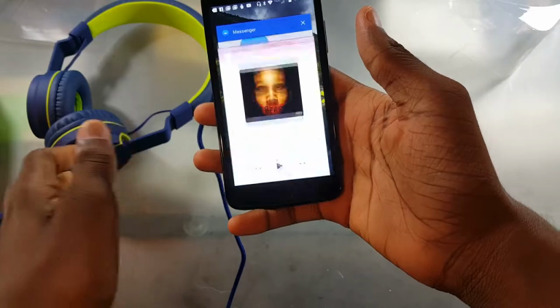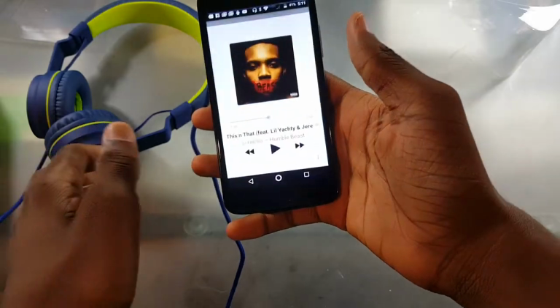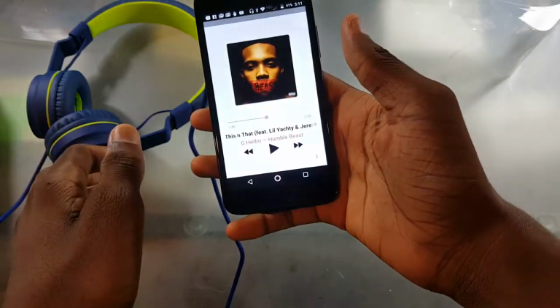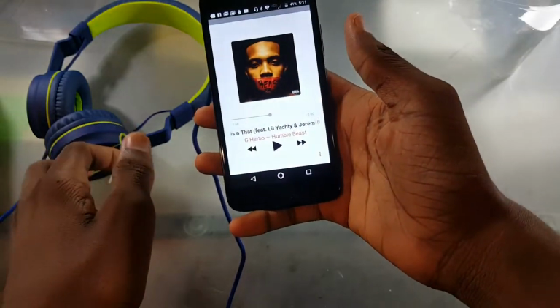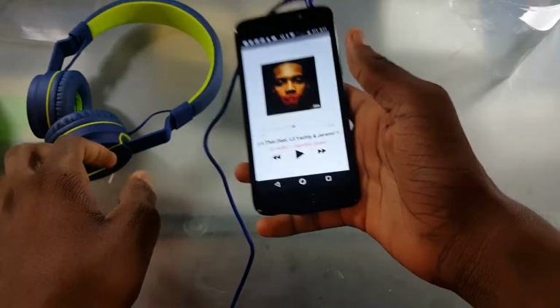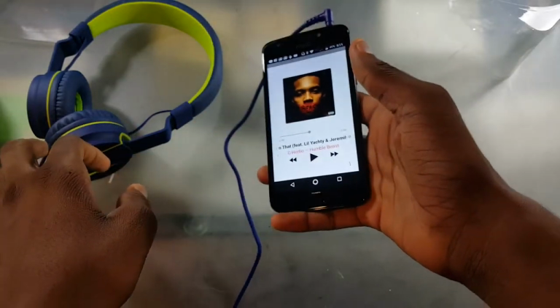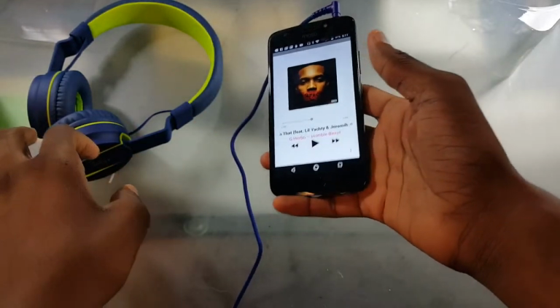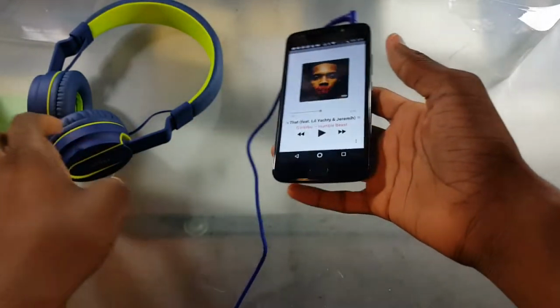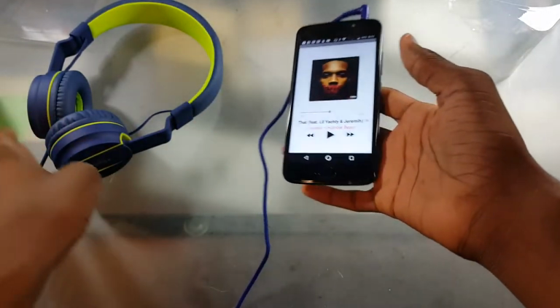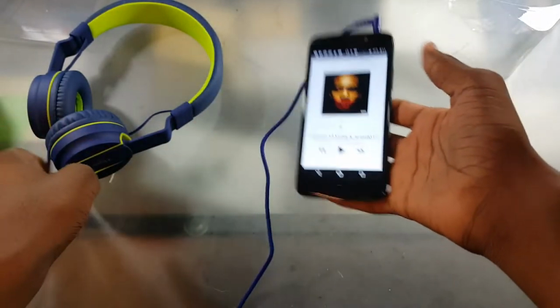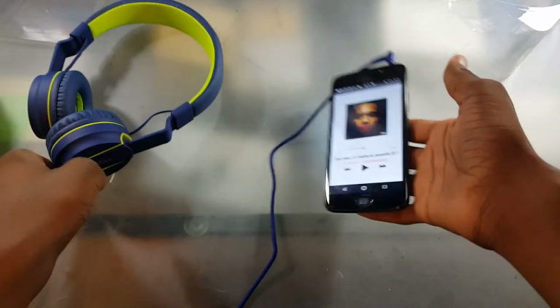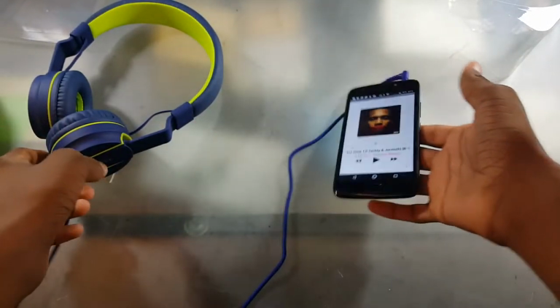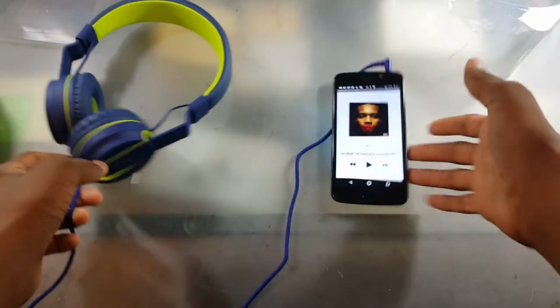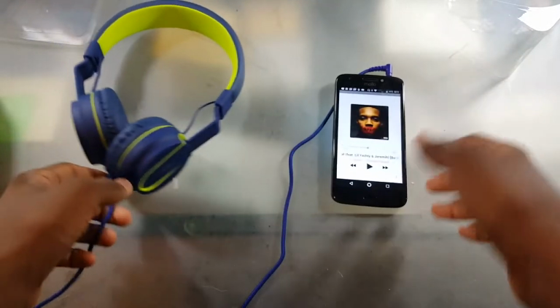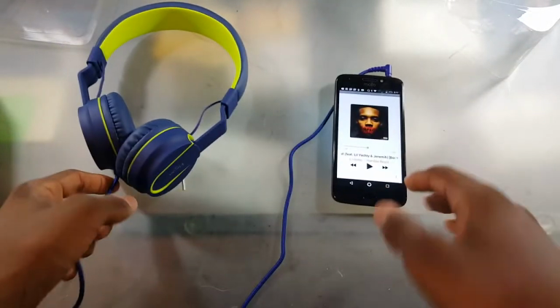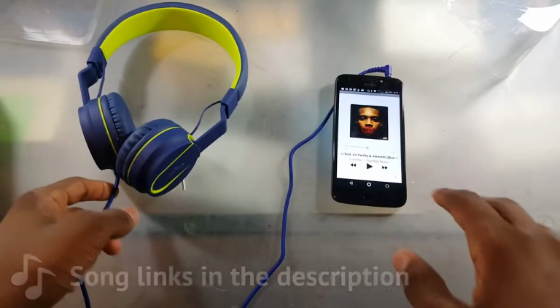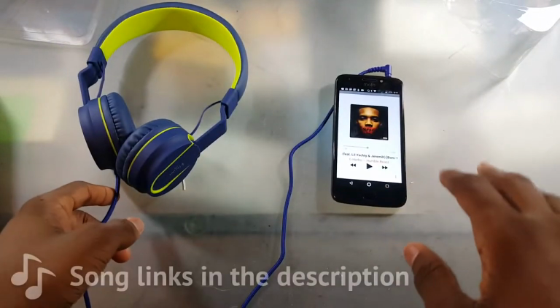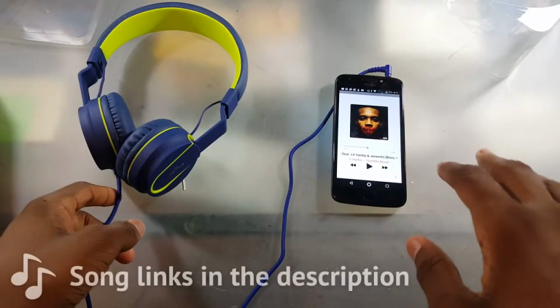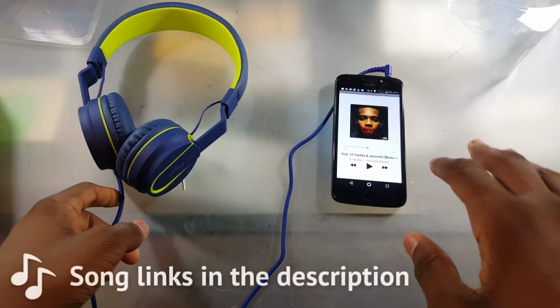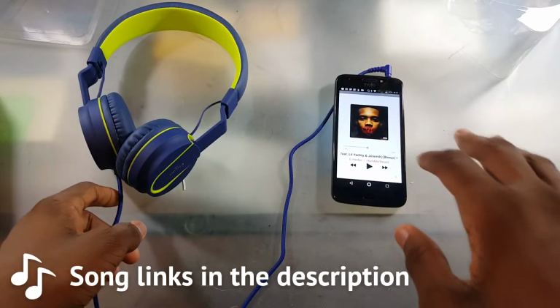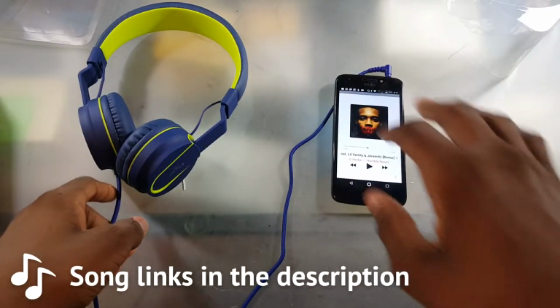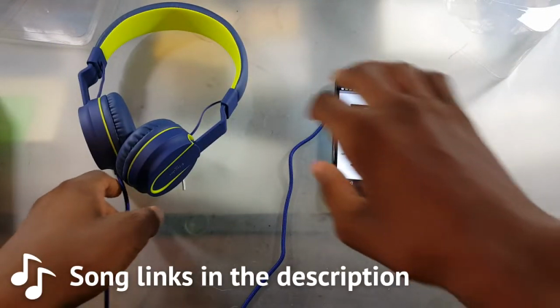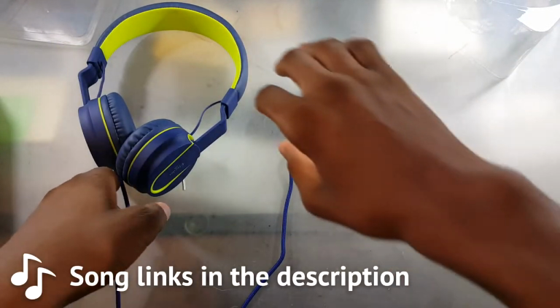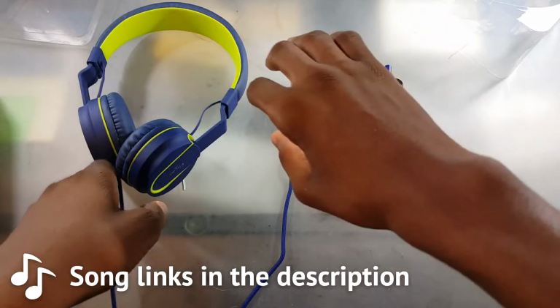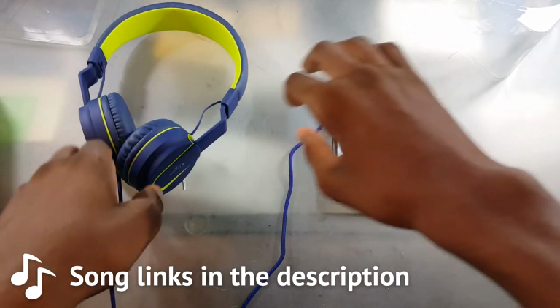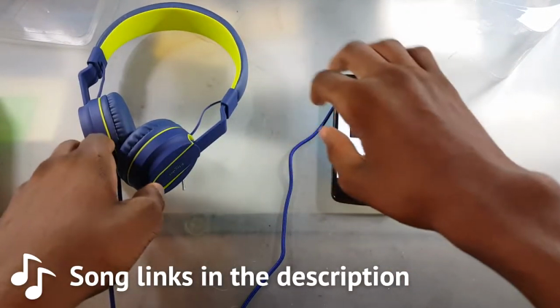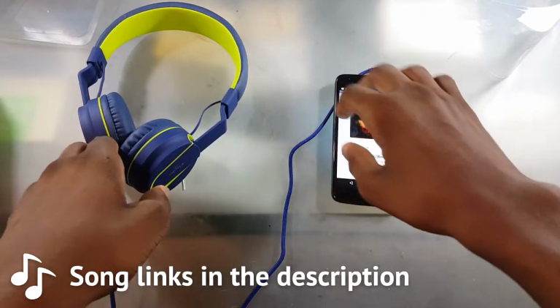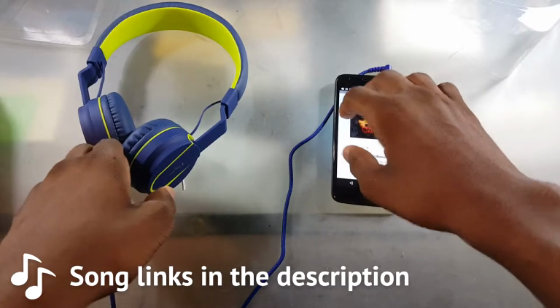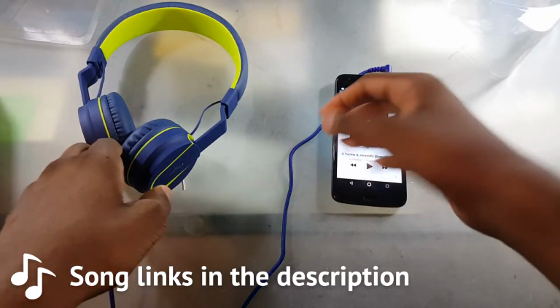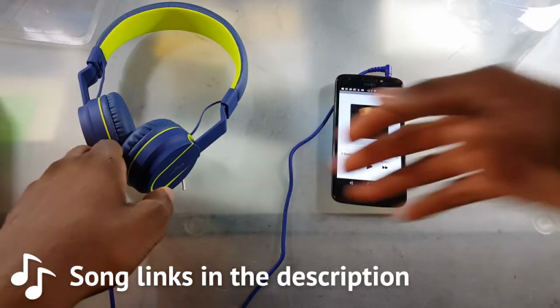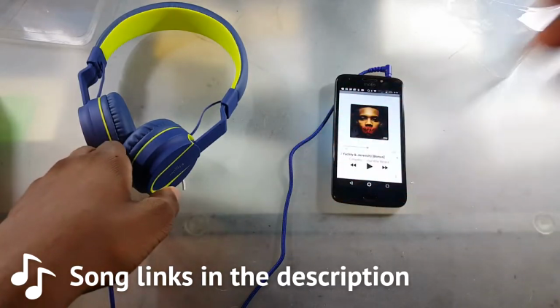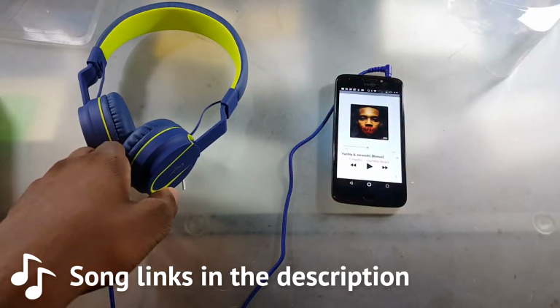Yo, what's up guys? This is Latreo. In today's video, we got something that flew on my arm. What is this?